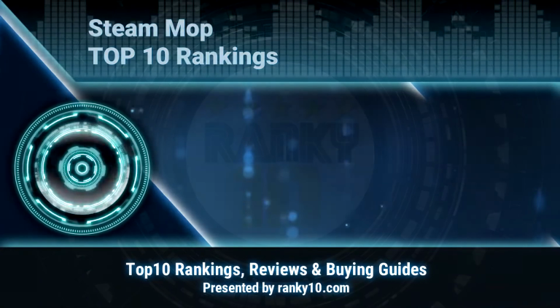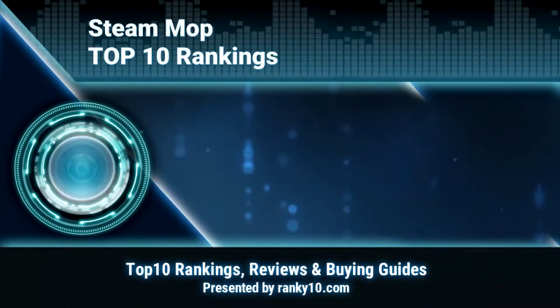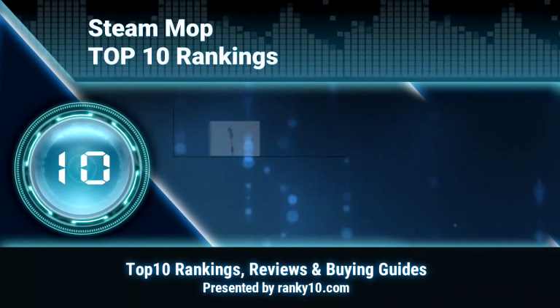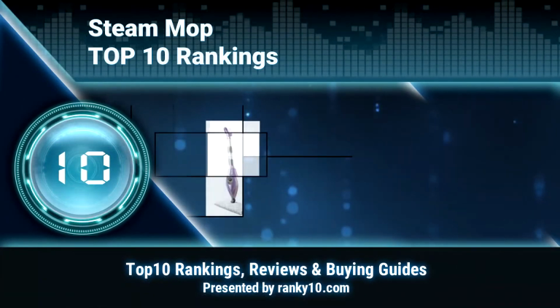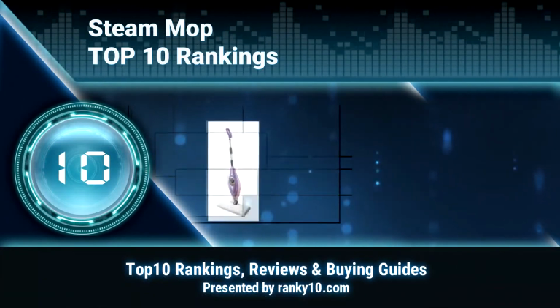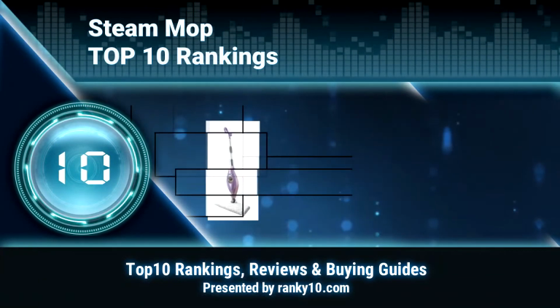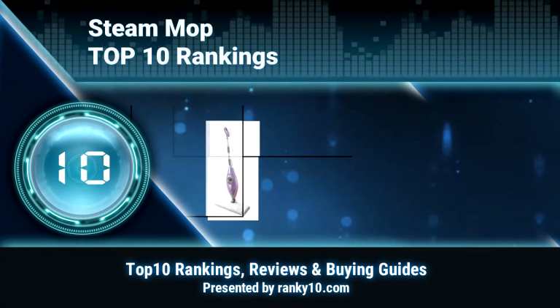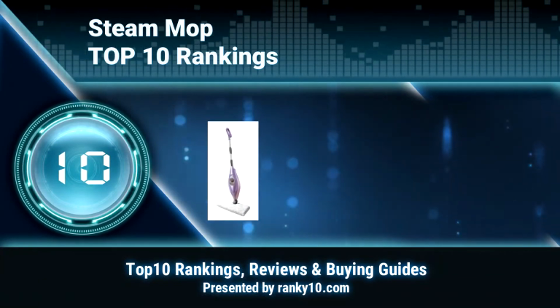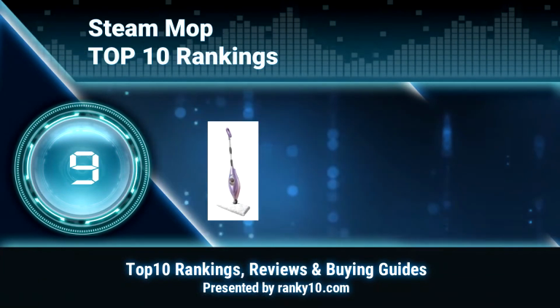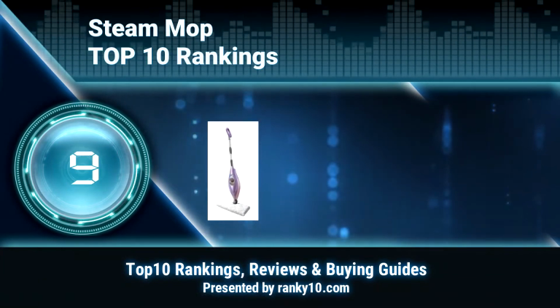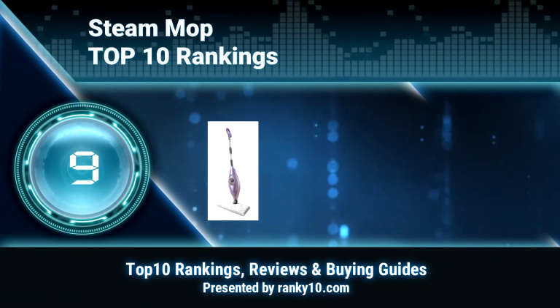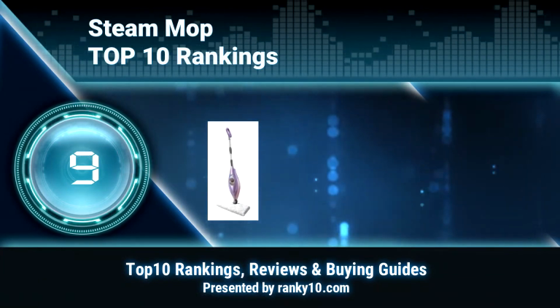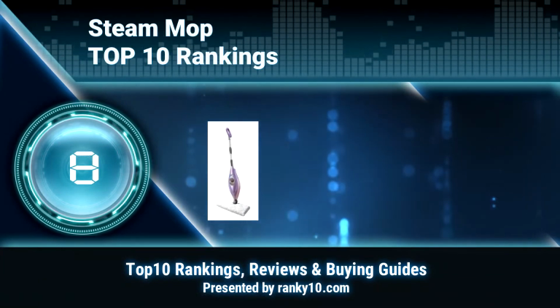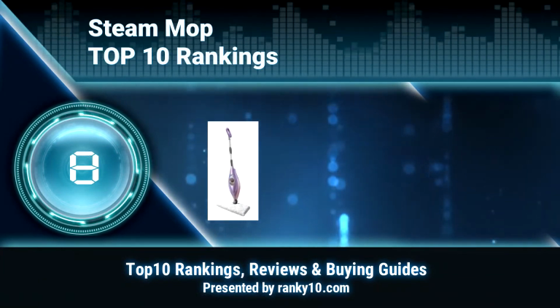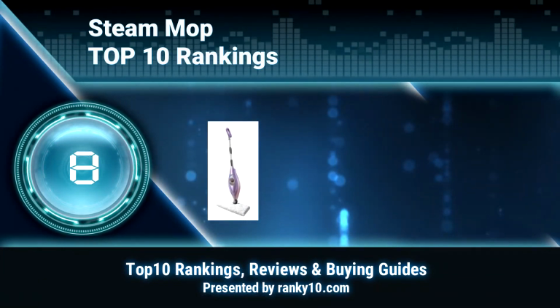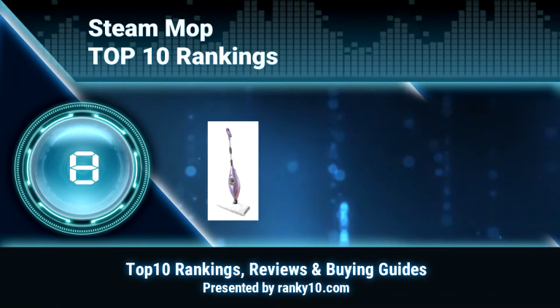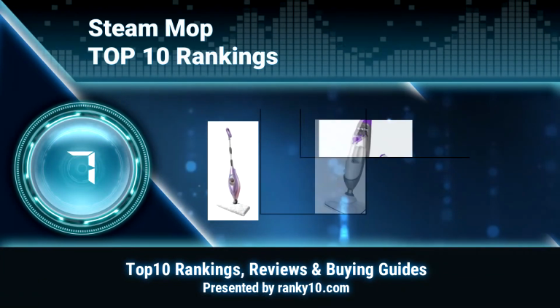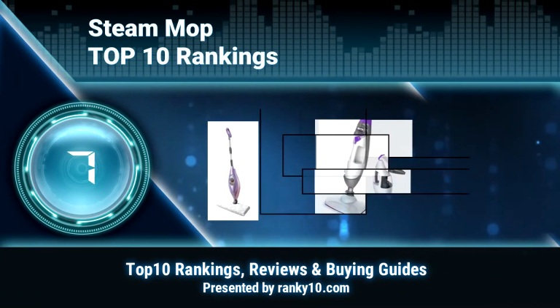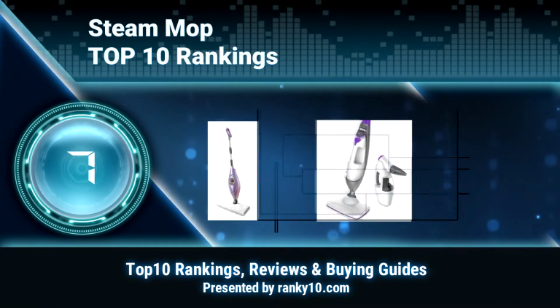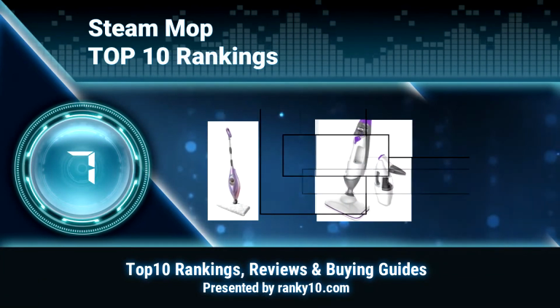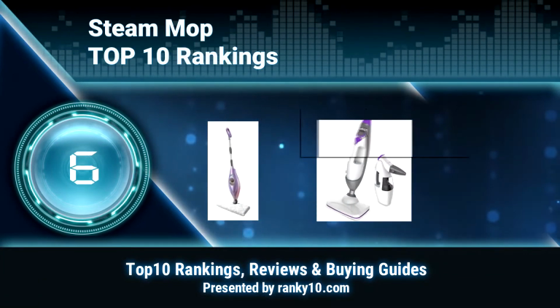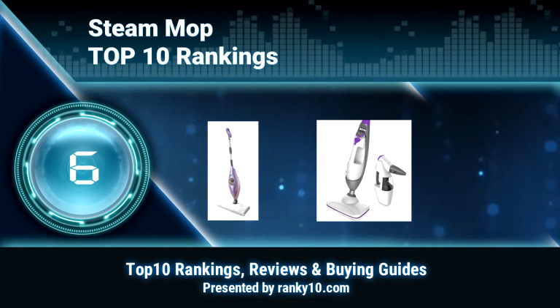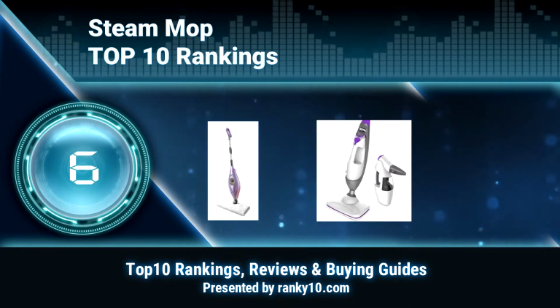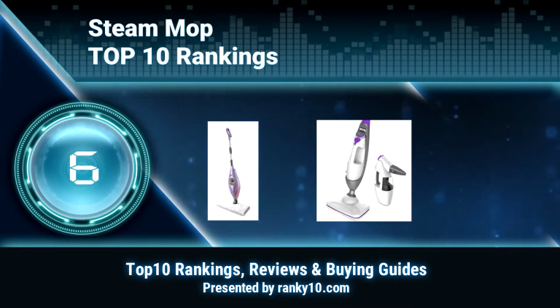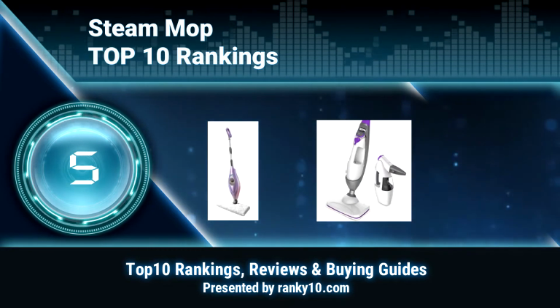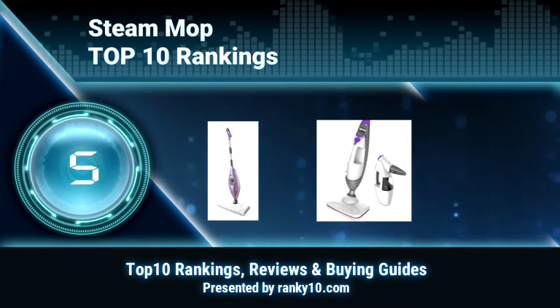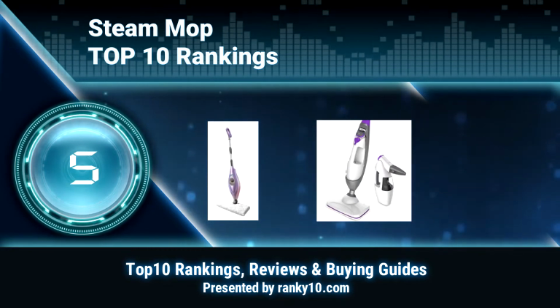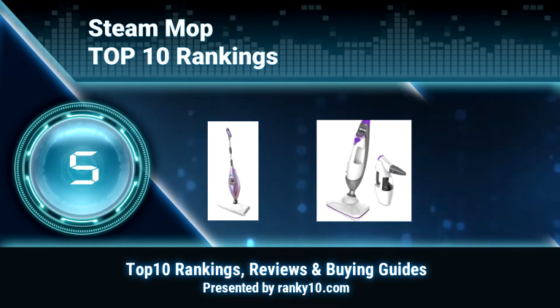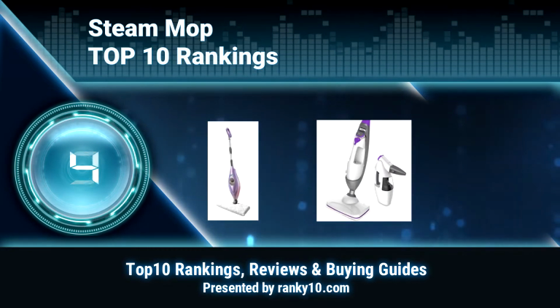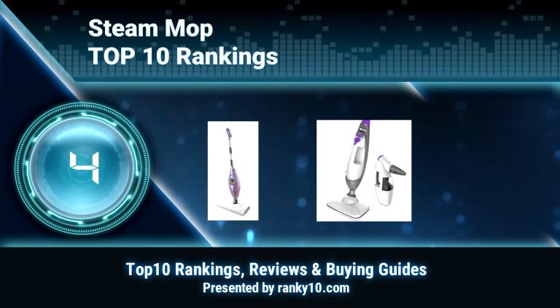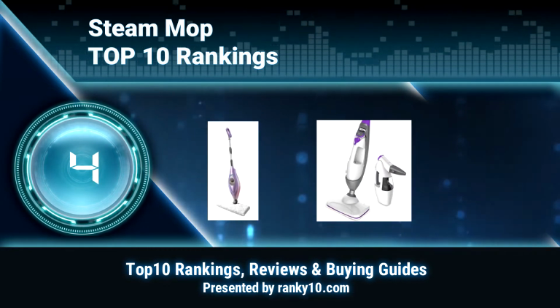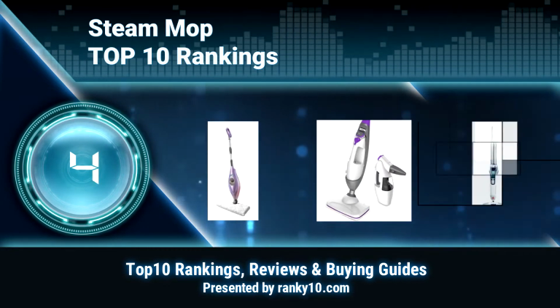Welcome to Ranky 10 Video Rankings. We announce the top 10 rankings of Steam Mop. Let's get started.